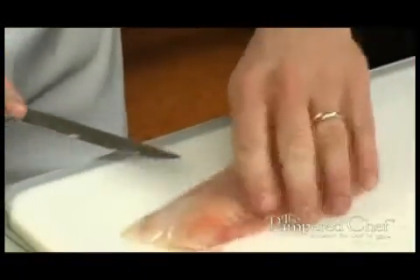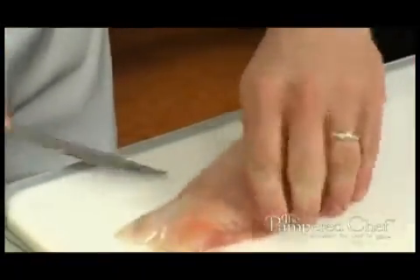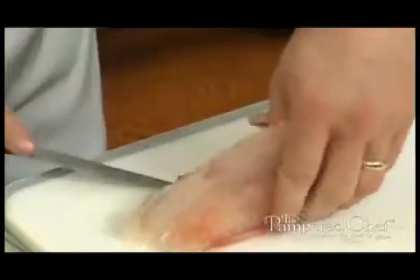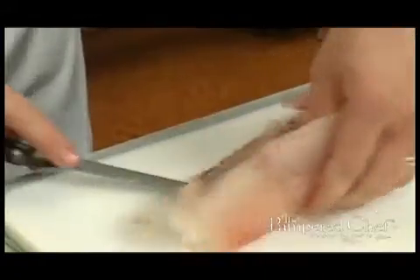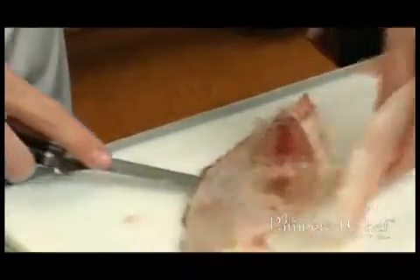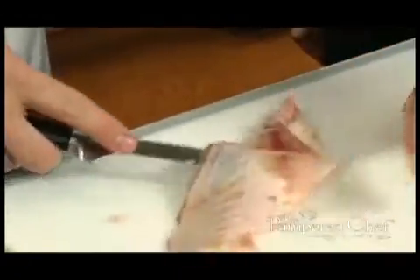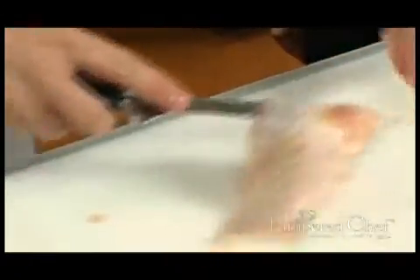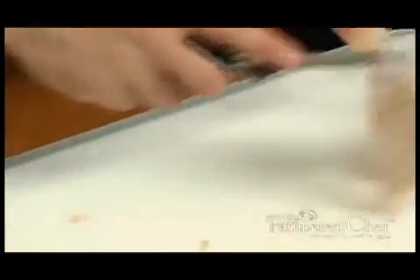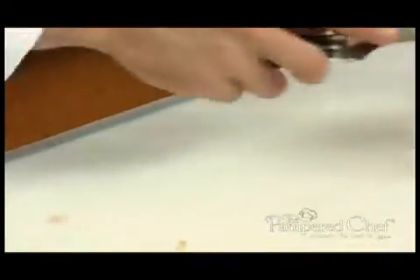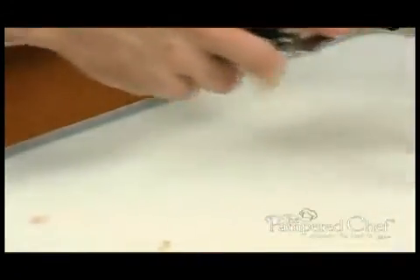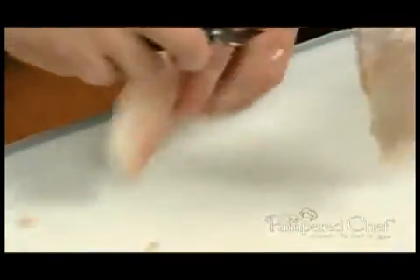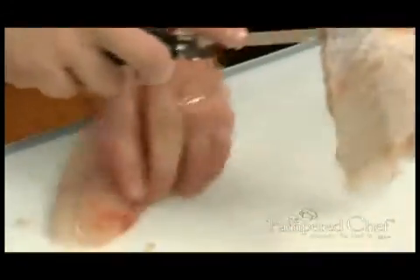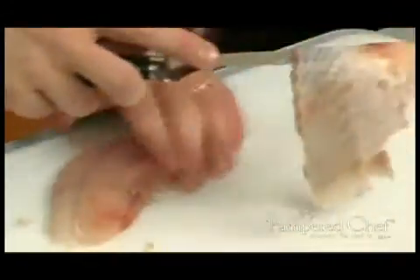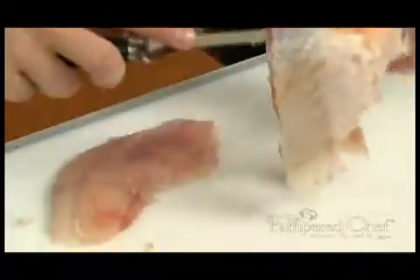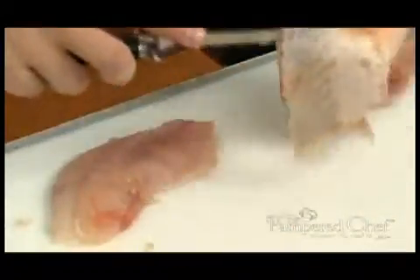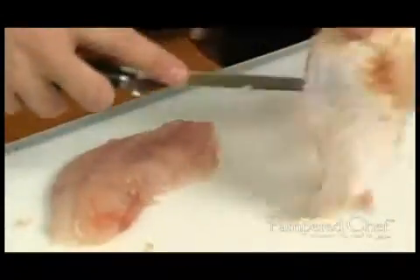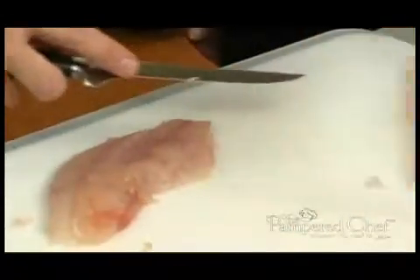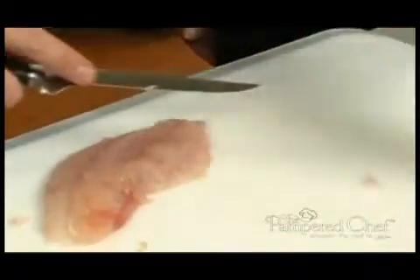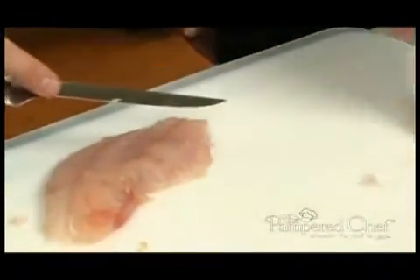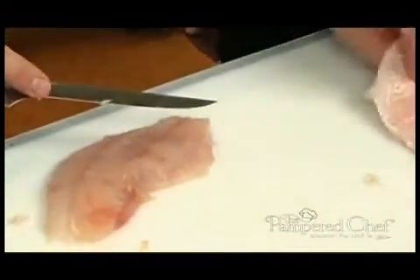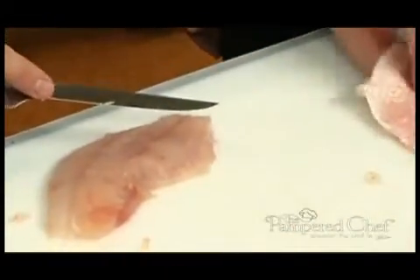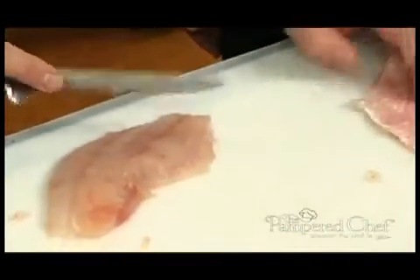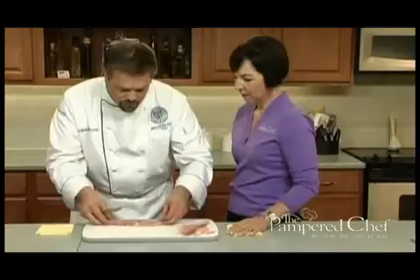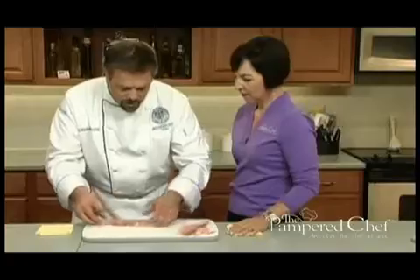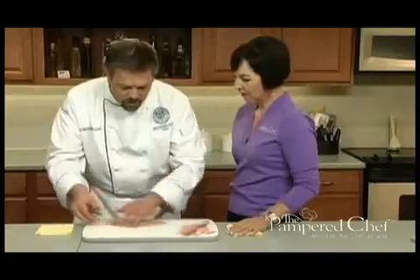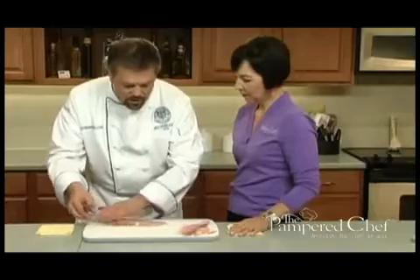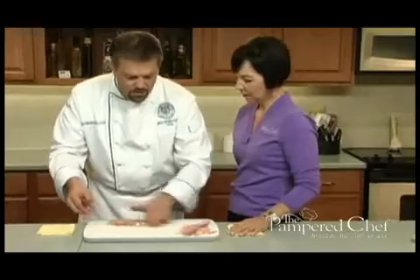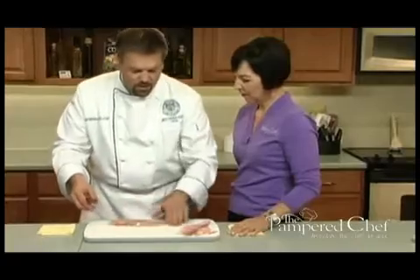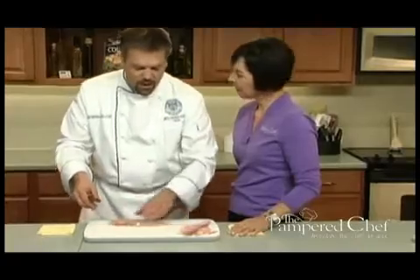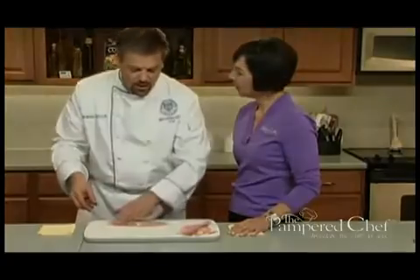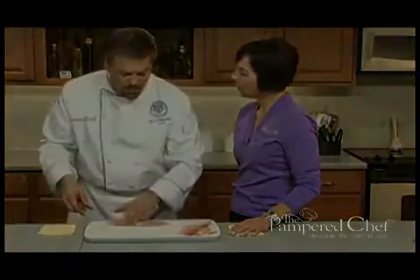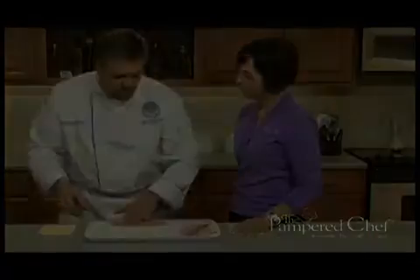And off comes the skin. Now I have this very nice fillet left over.